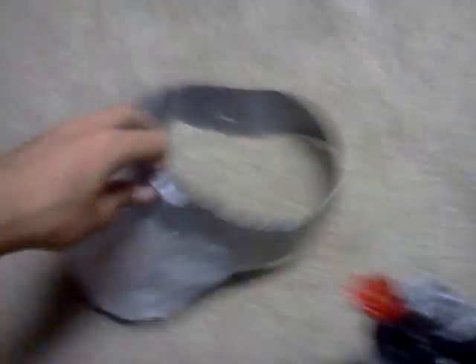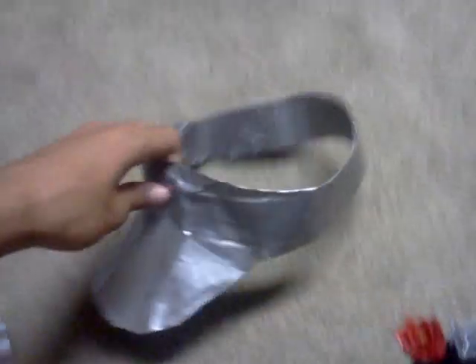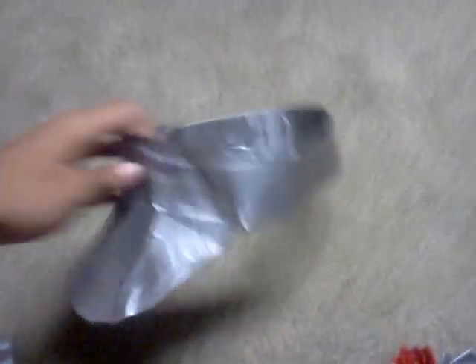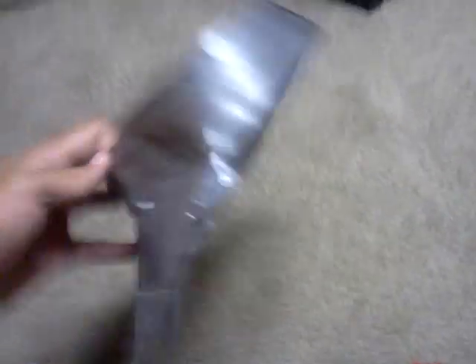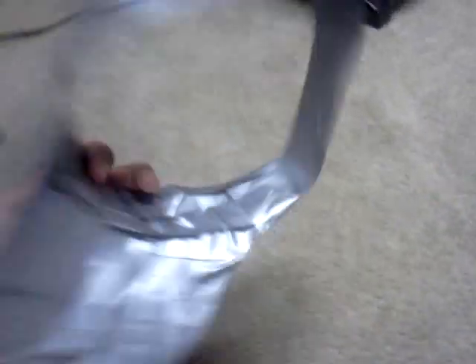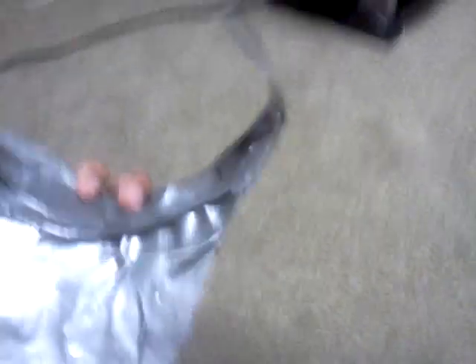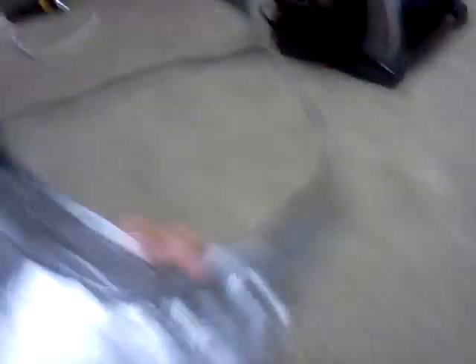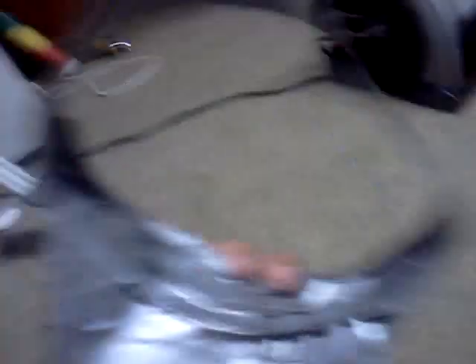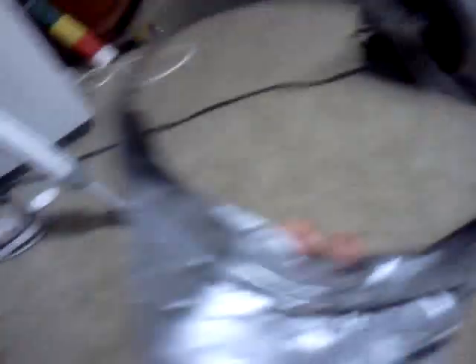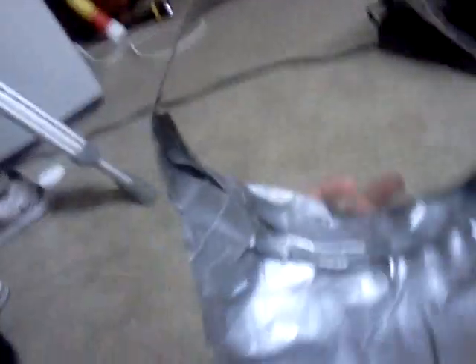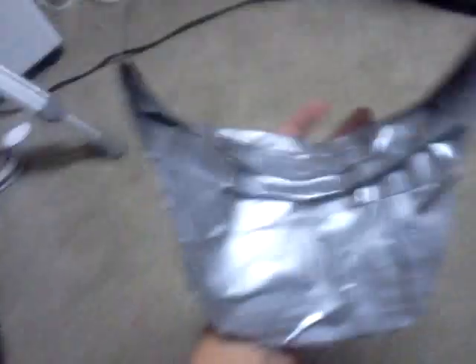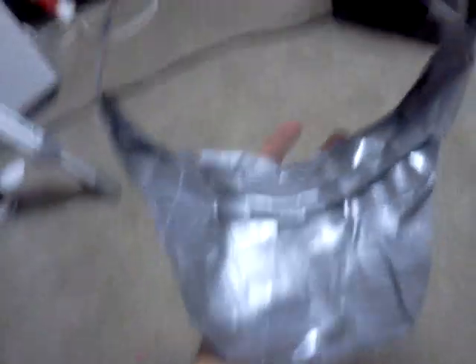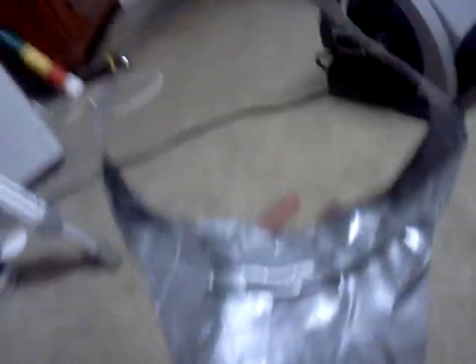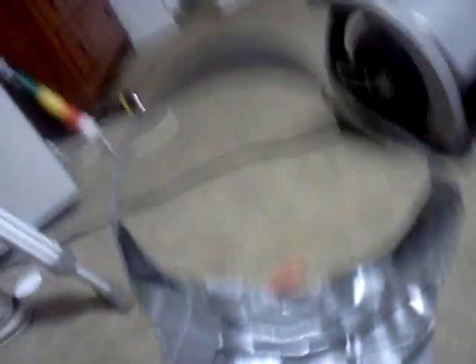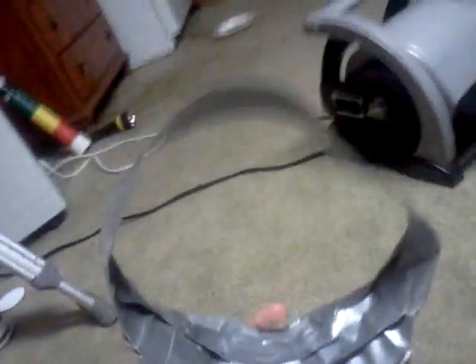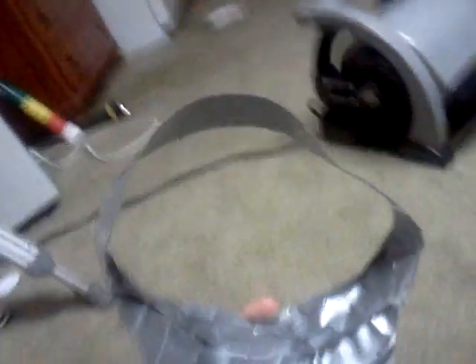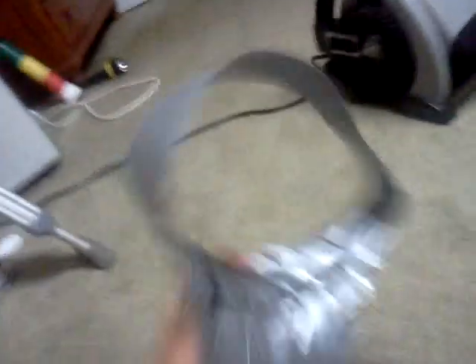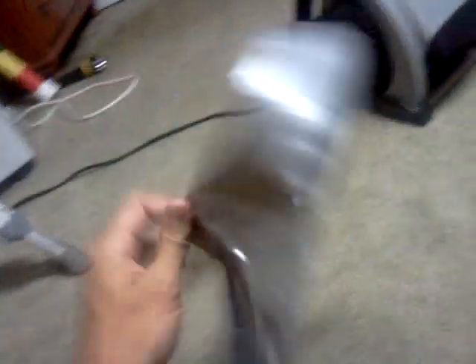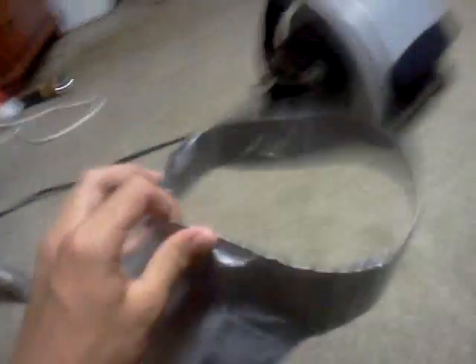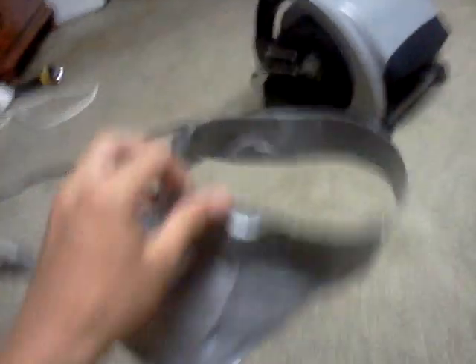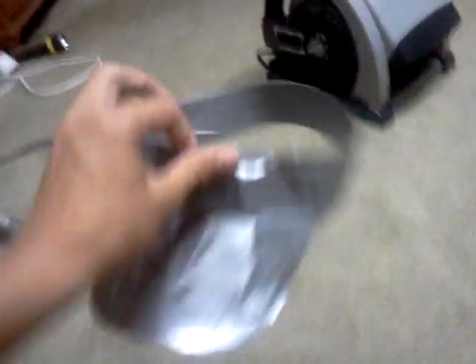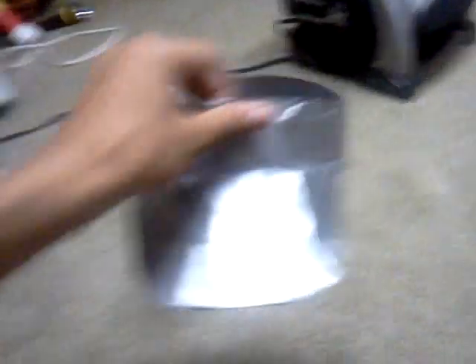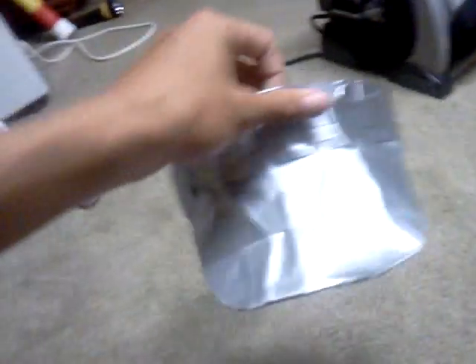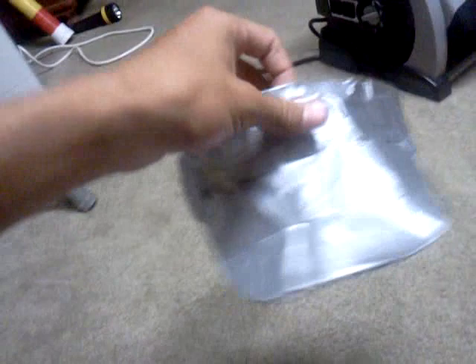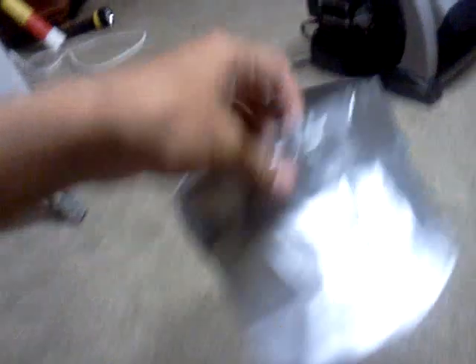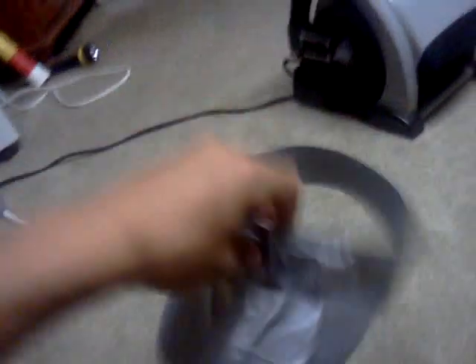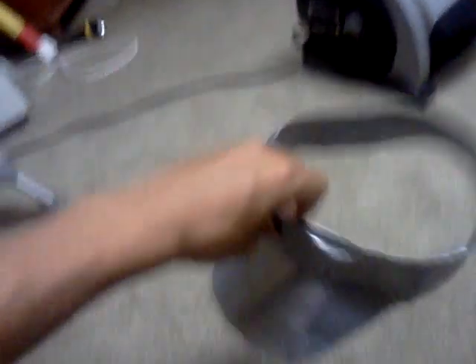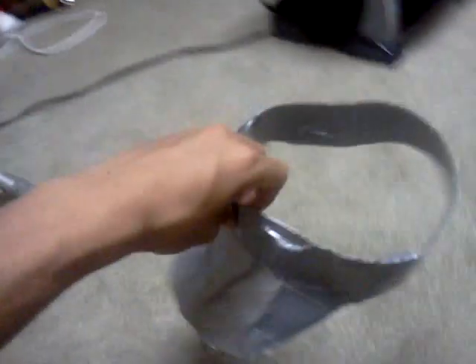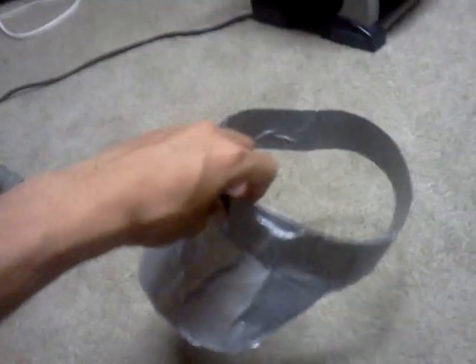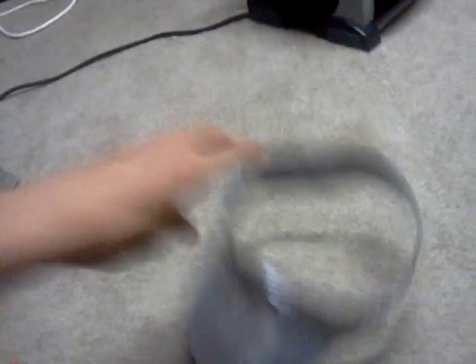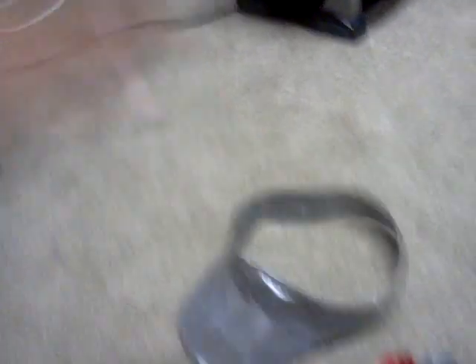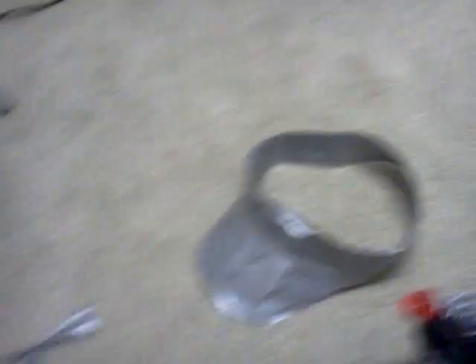Got this little visor. My friend made this one too. Doesn't look too good, but it works.